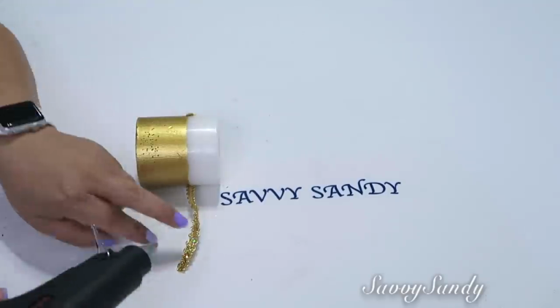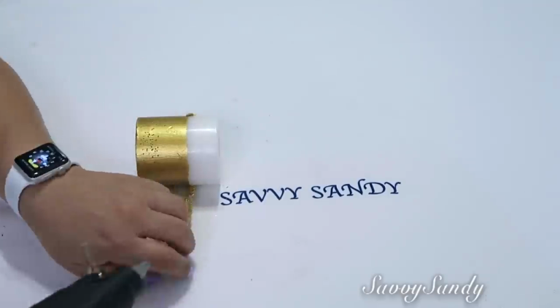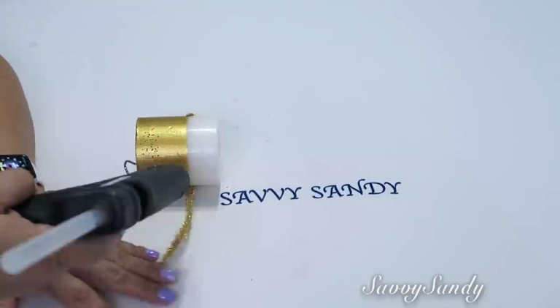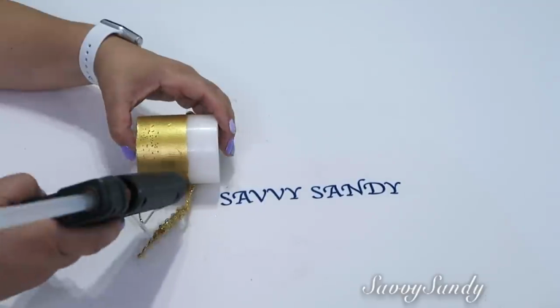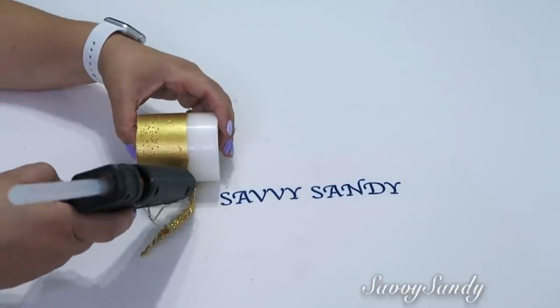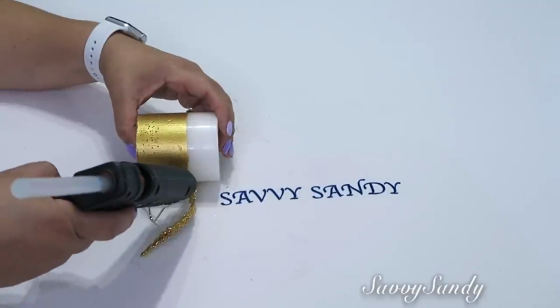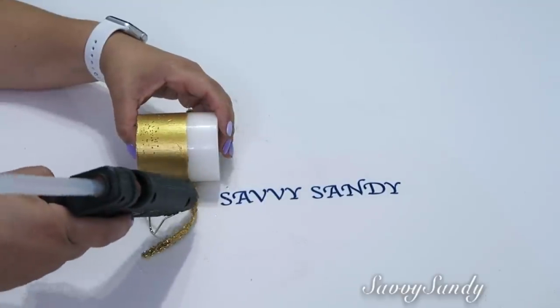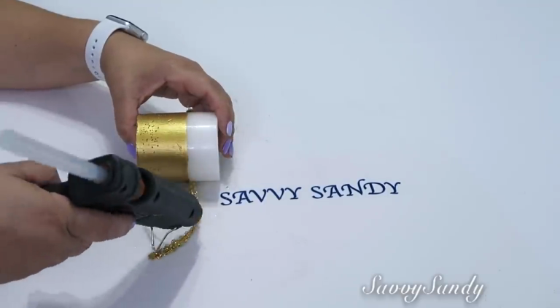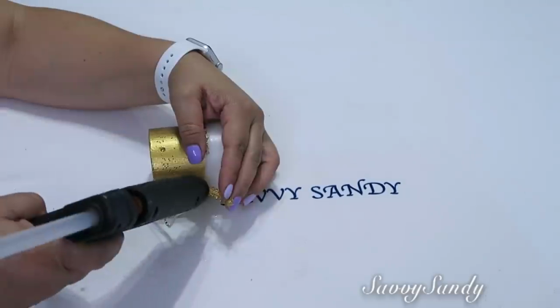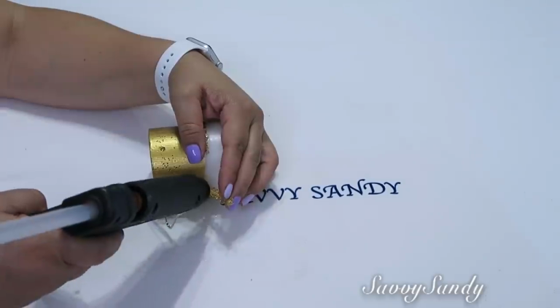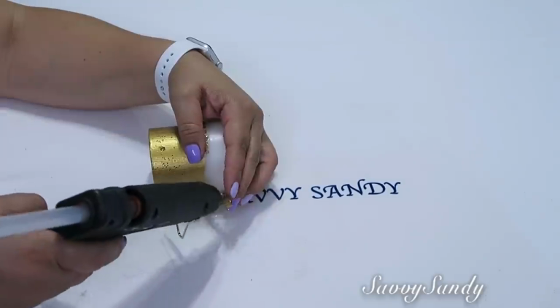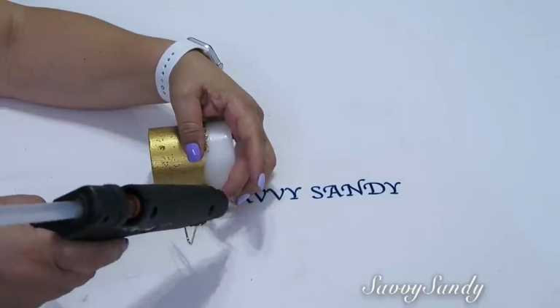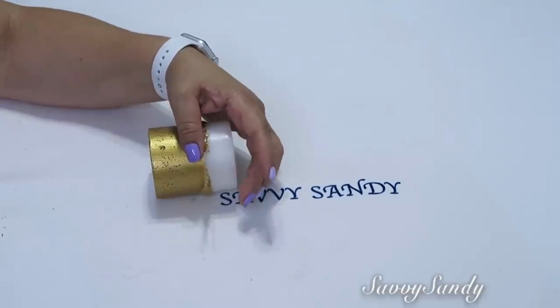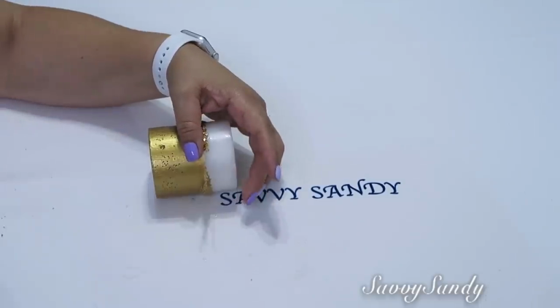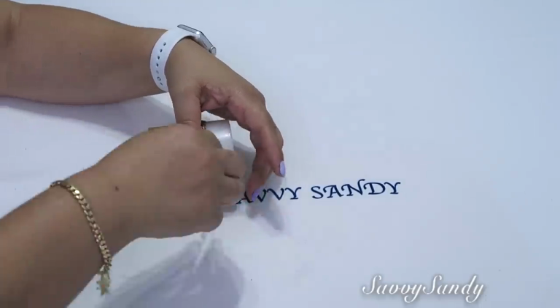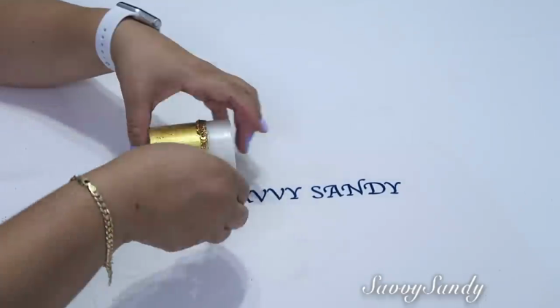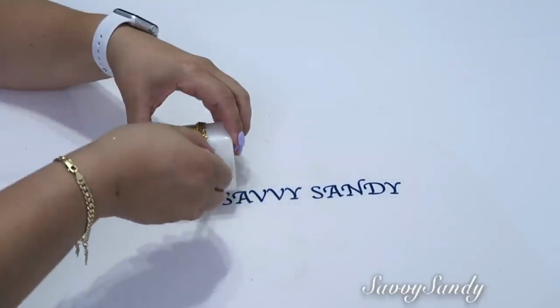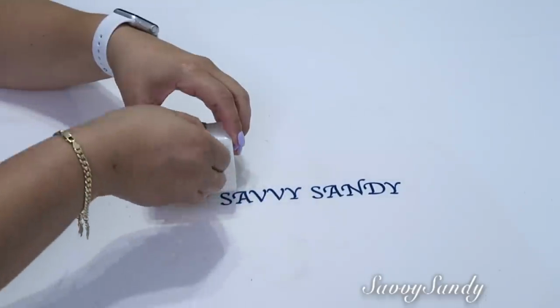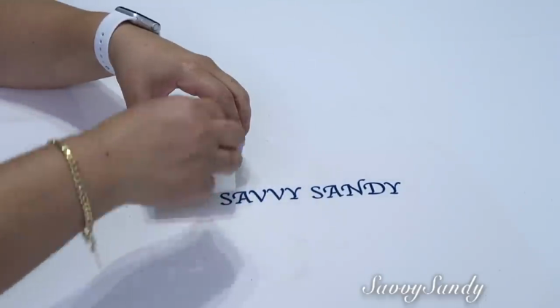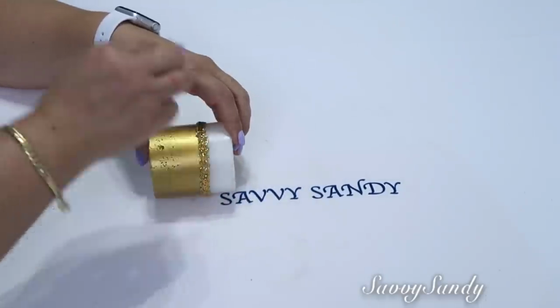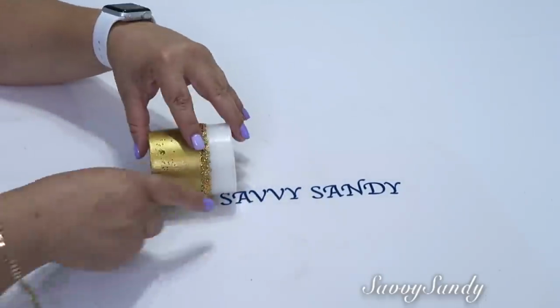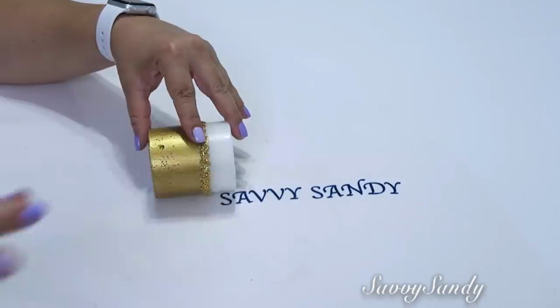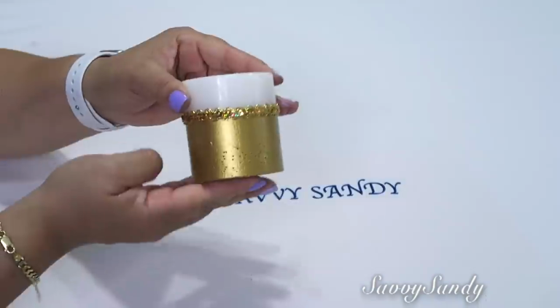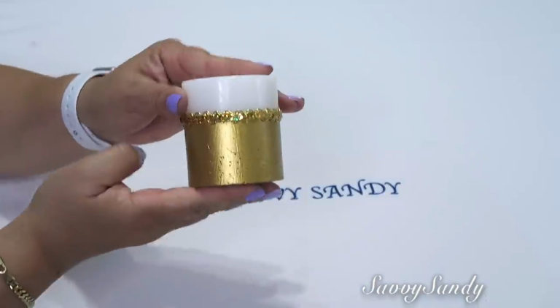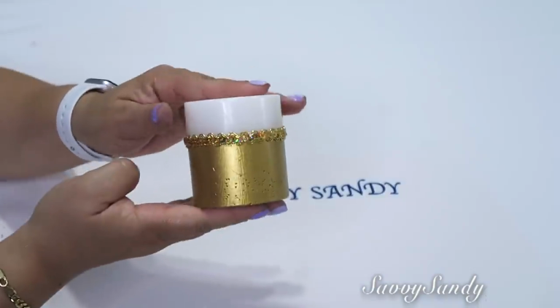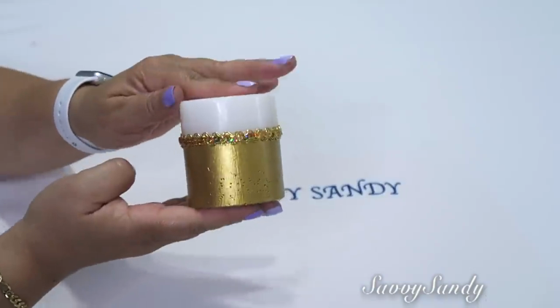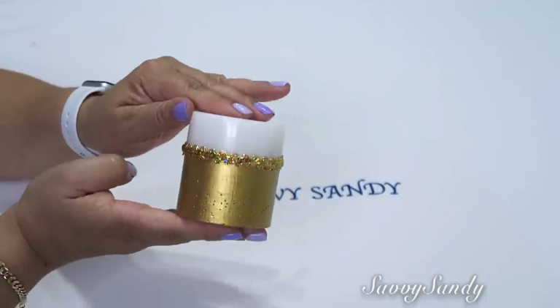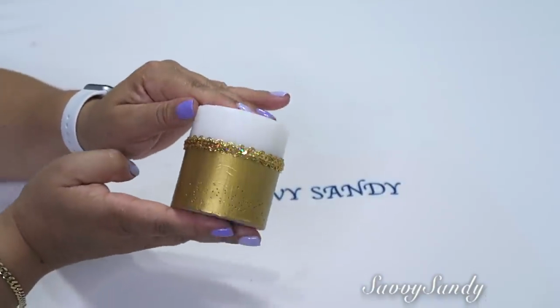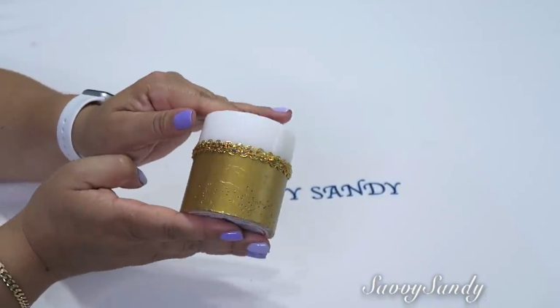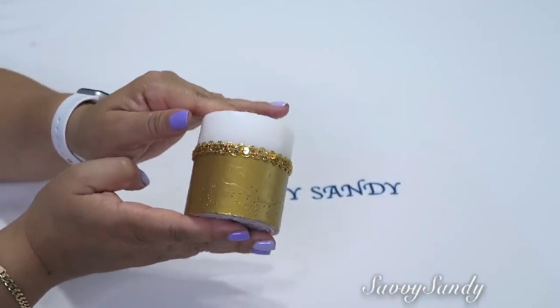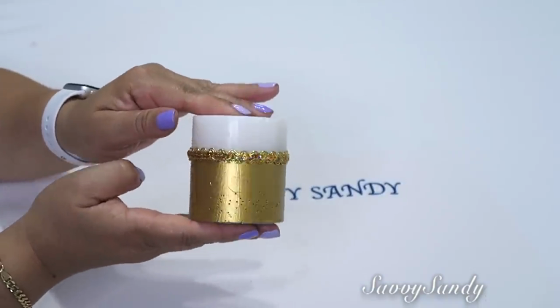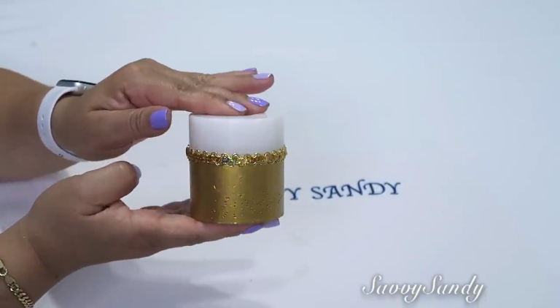Here it depends on the idea you have, but either way, whatever color you use looks great. And look how beautiful it turned out.